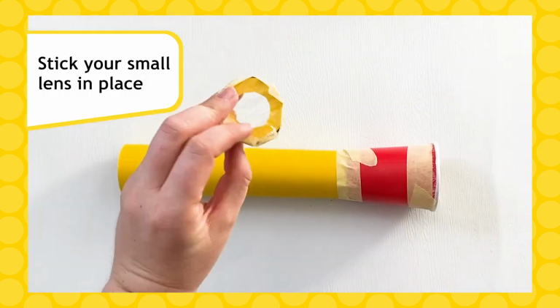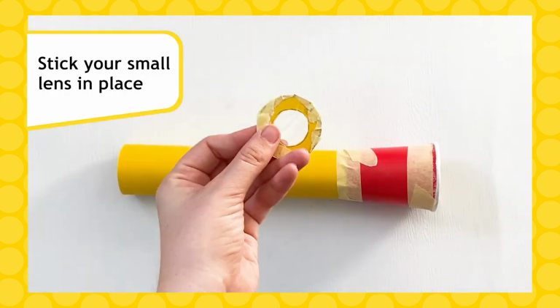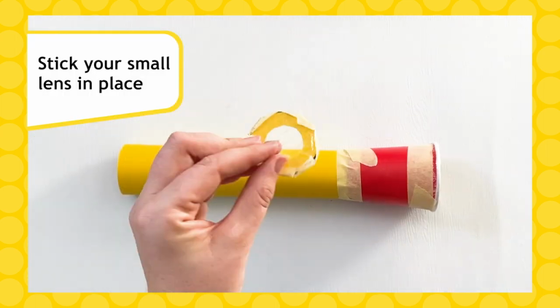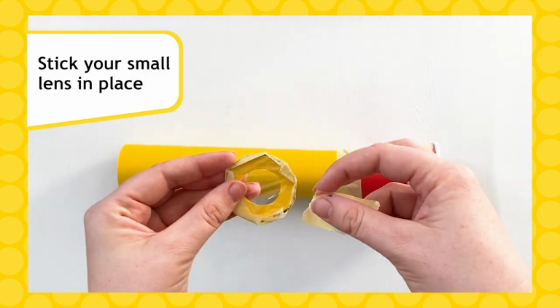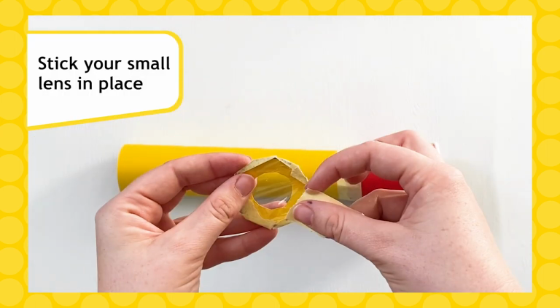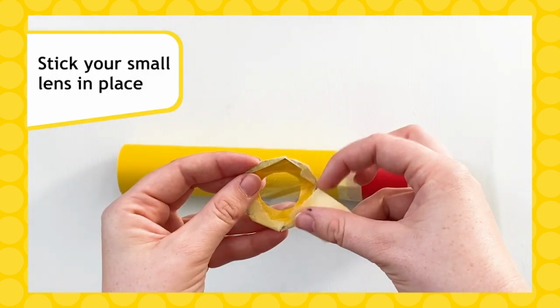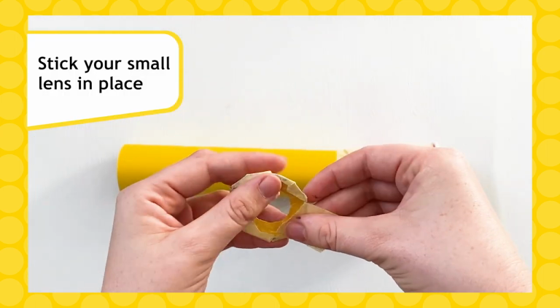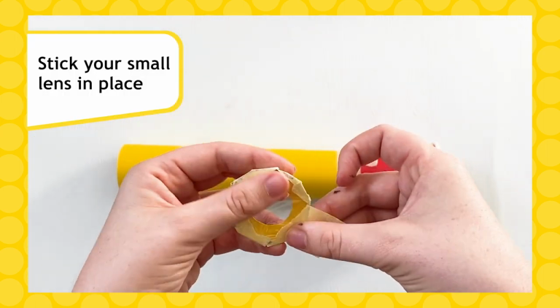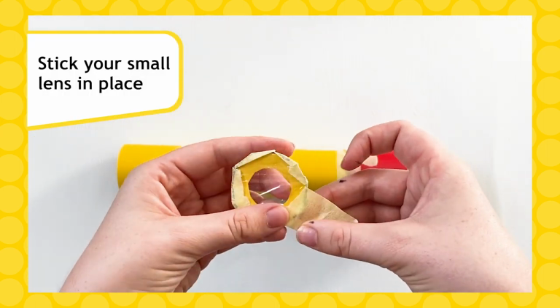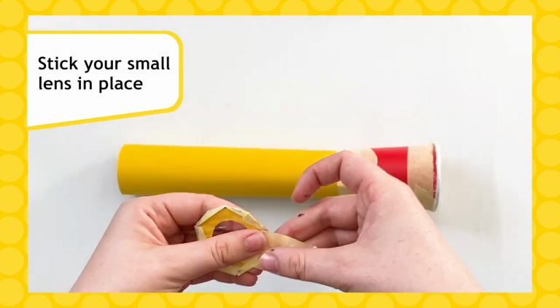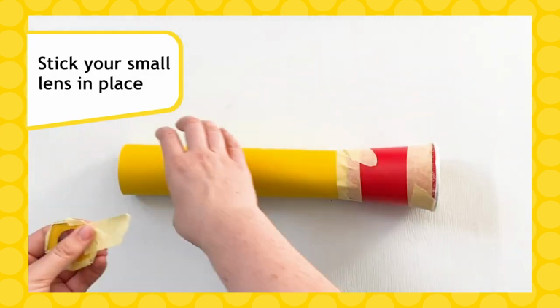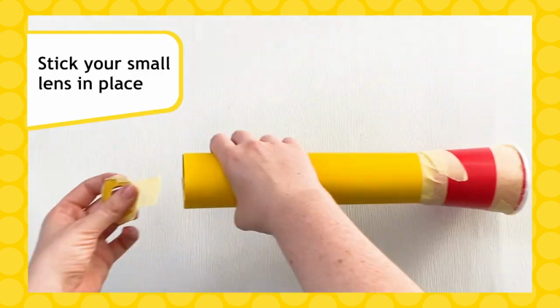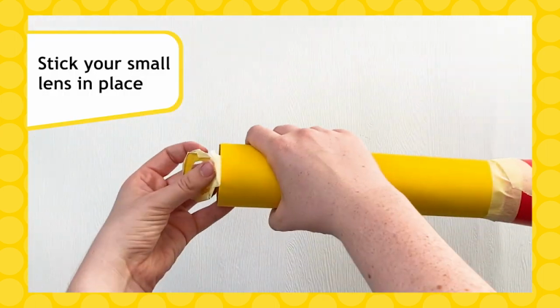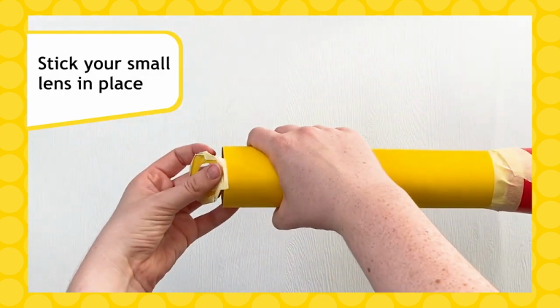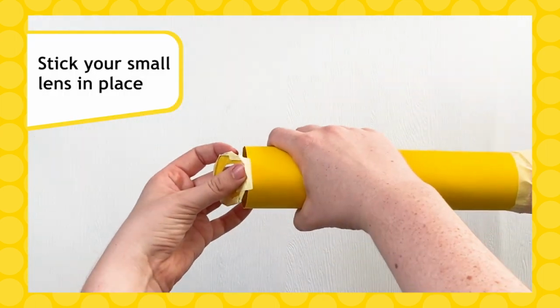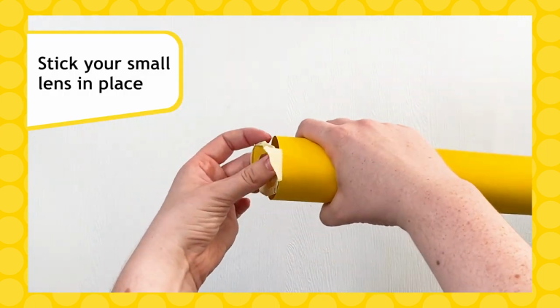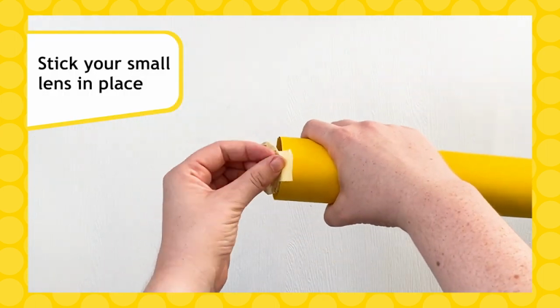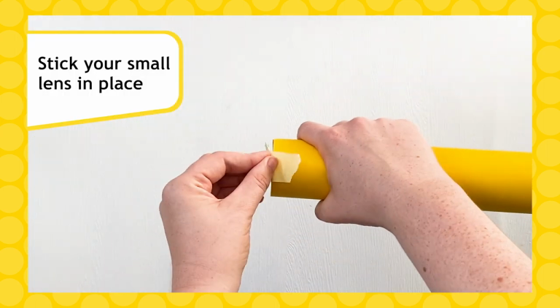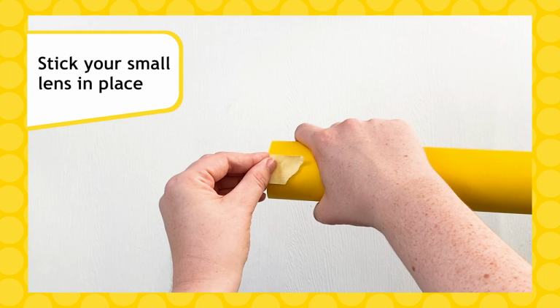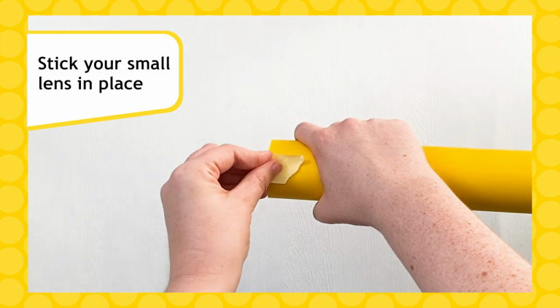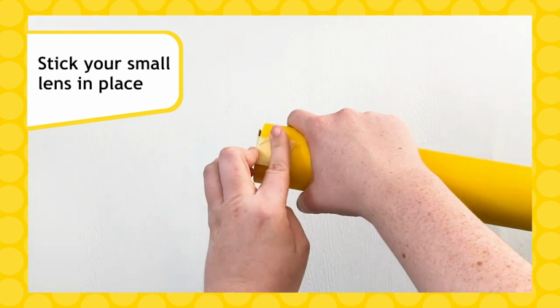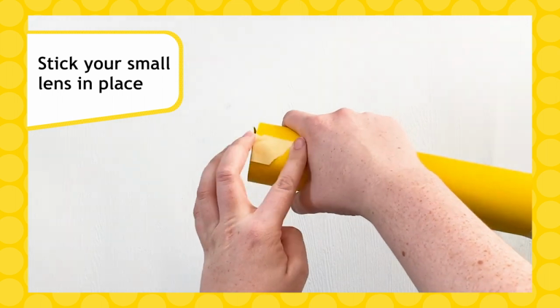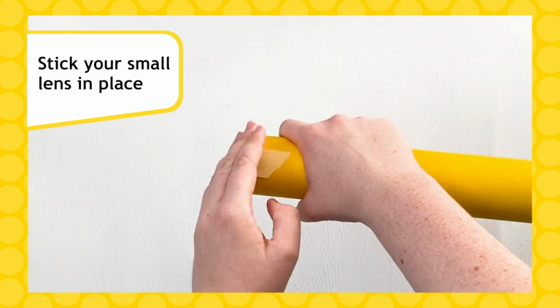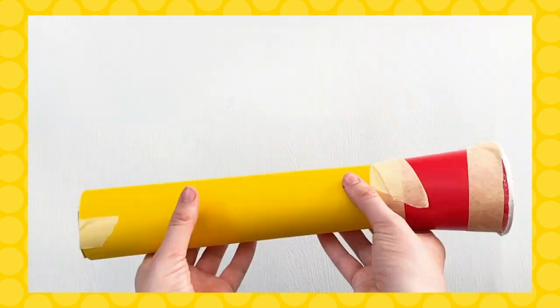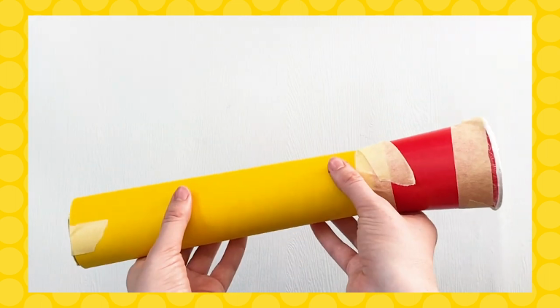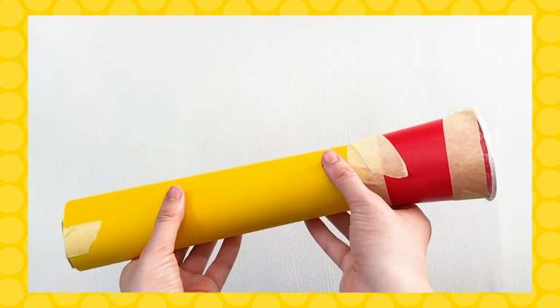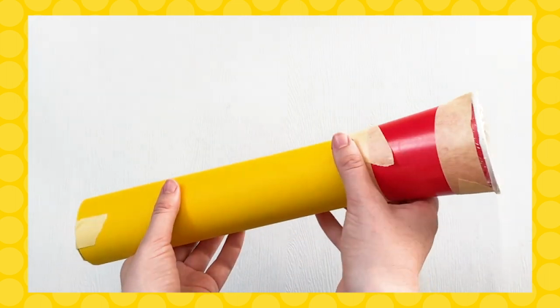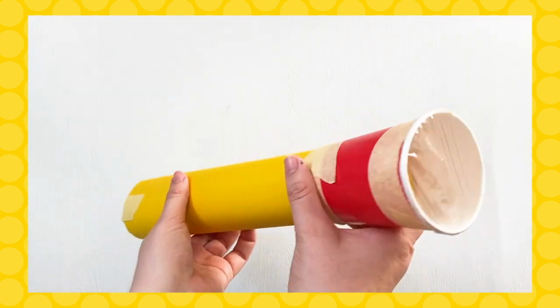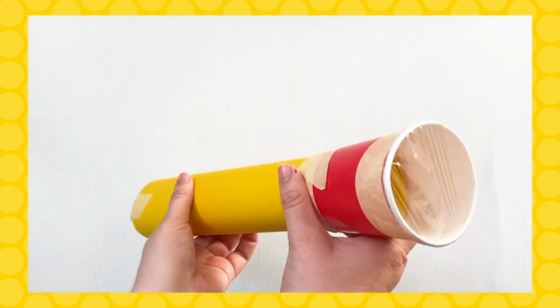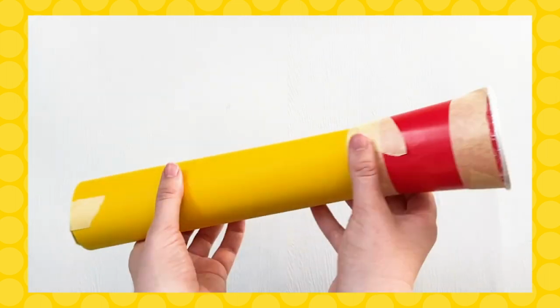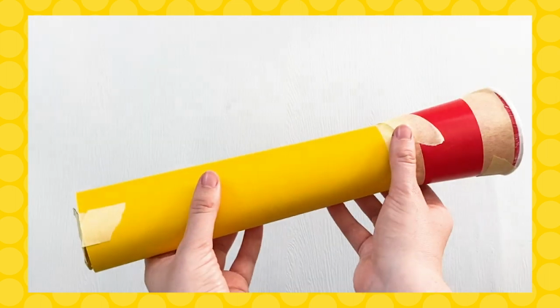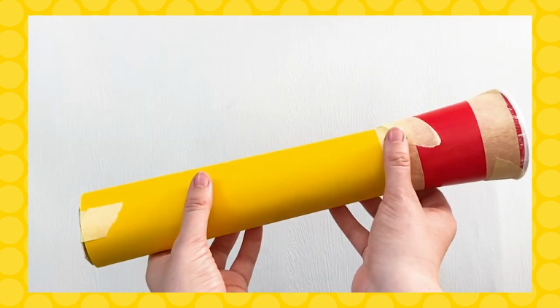Finally, stick your small lens in place at the thin end of the tube, and now you have your telescope.